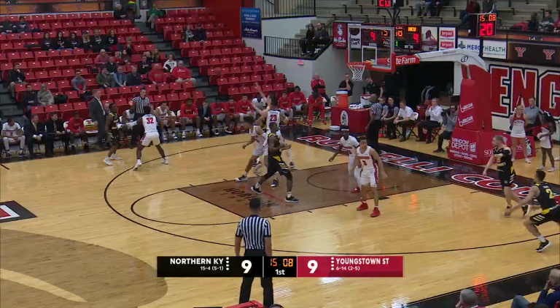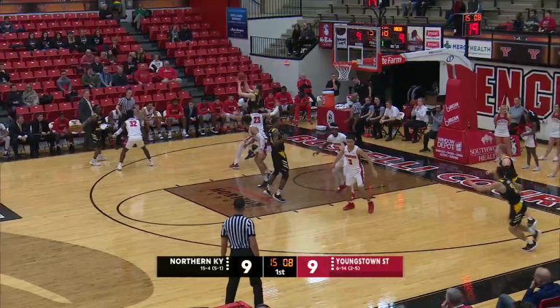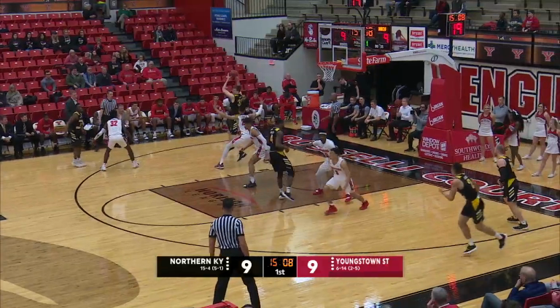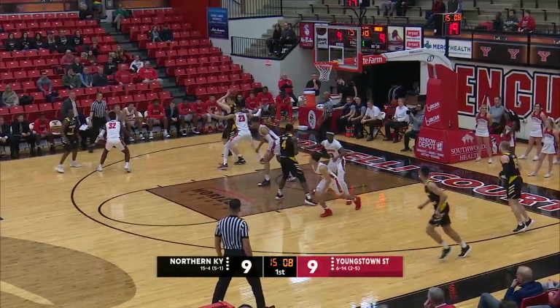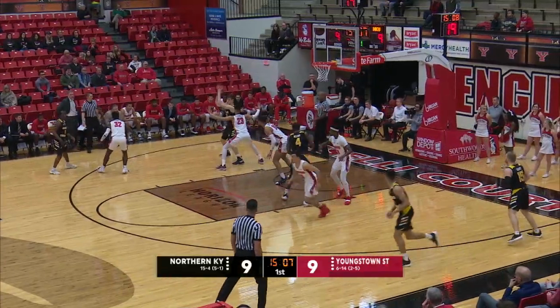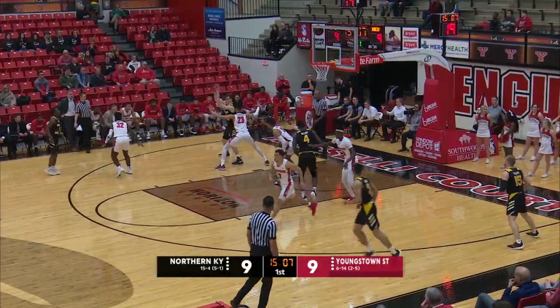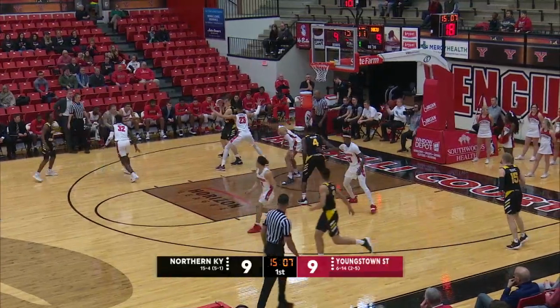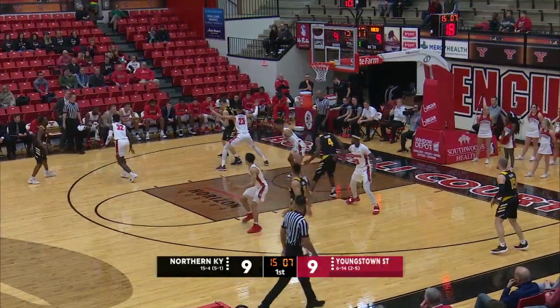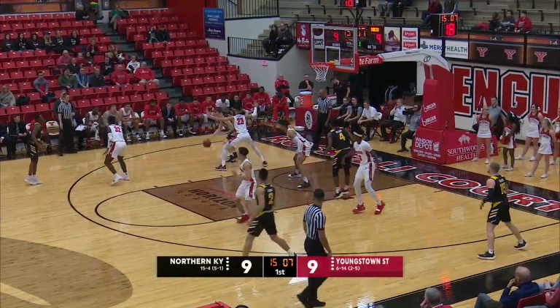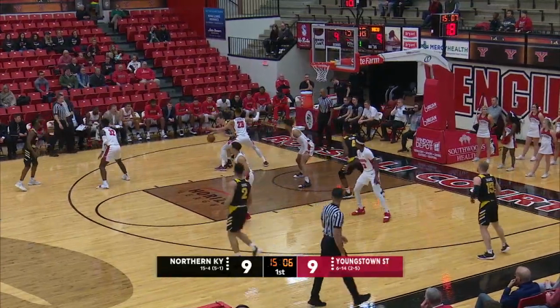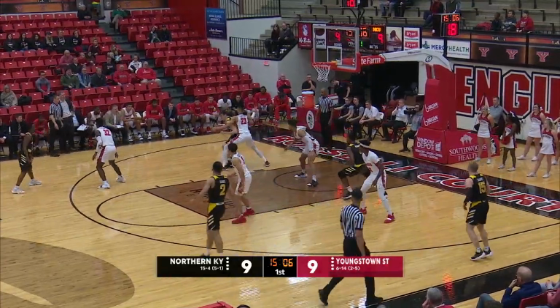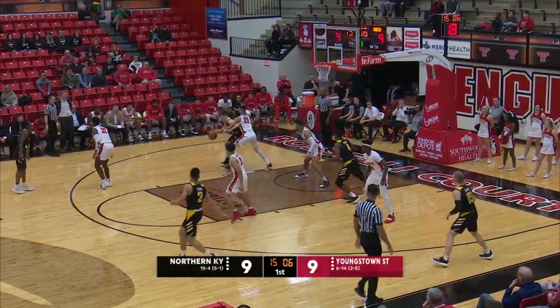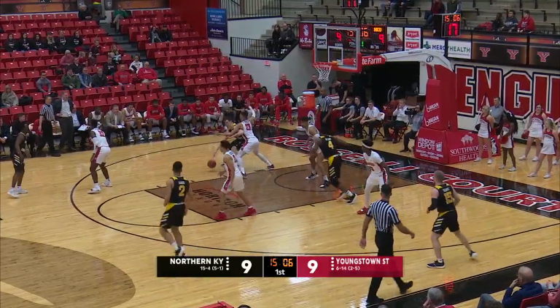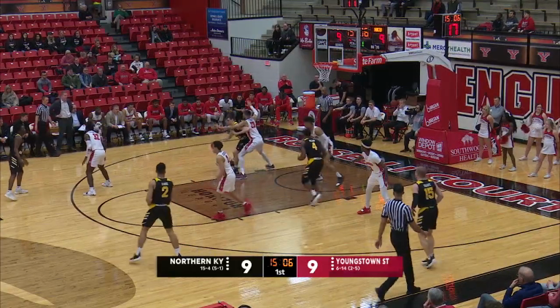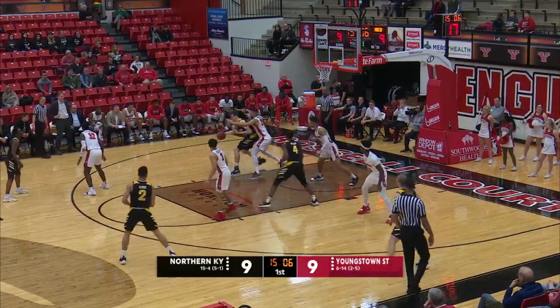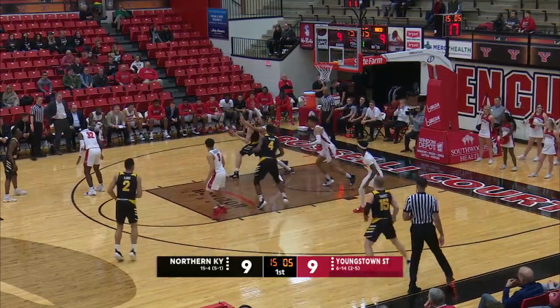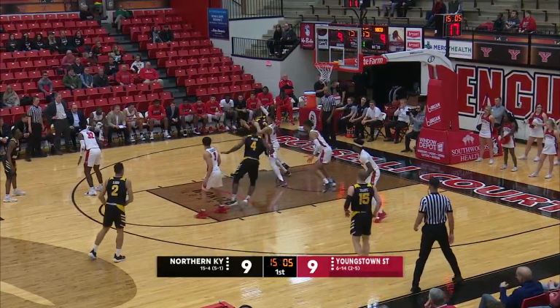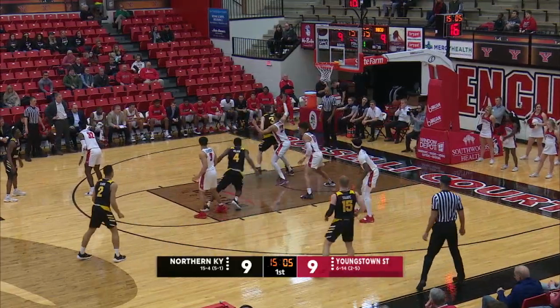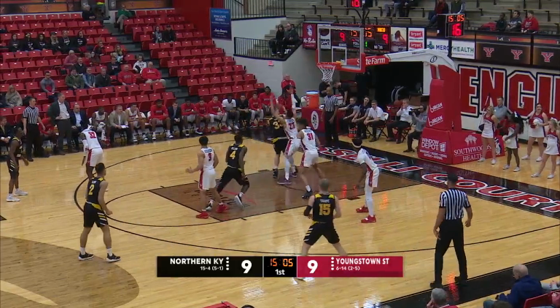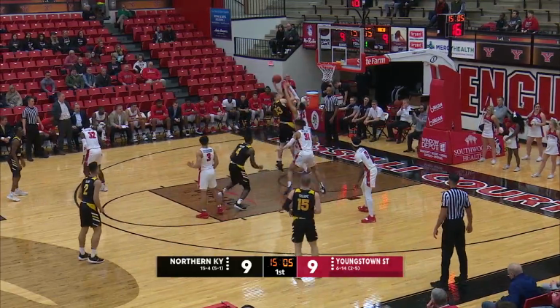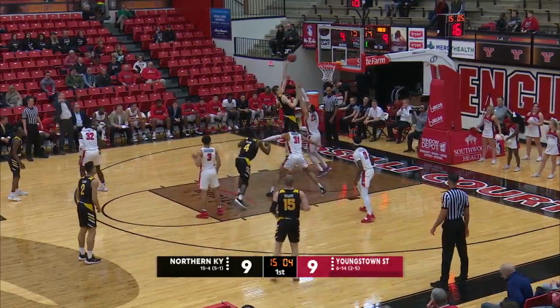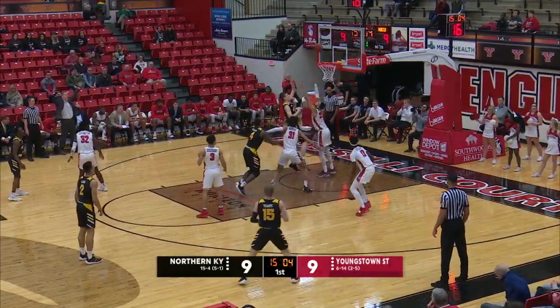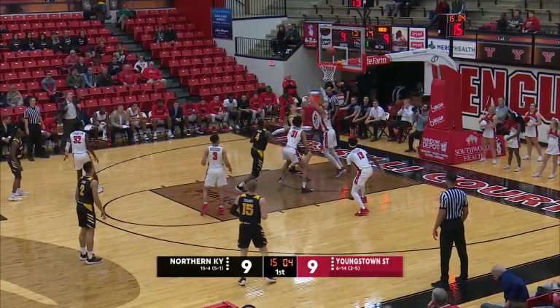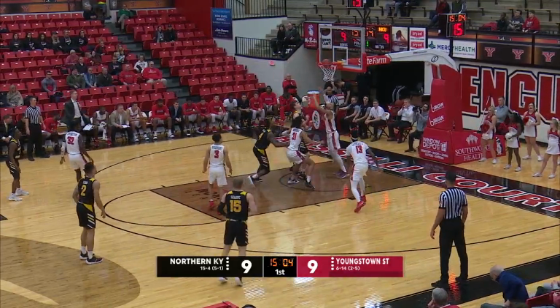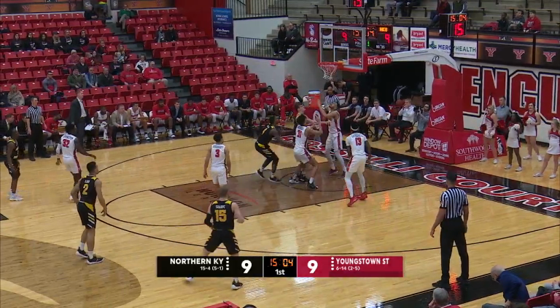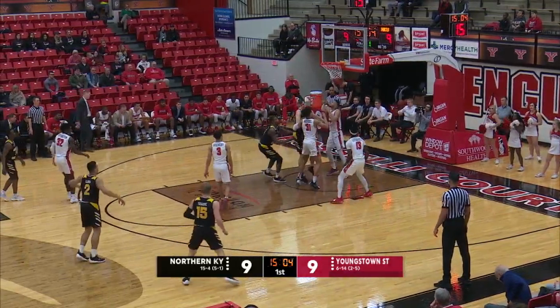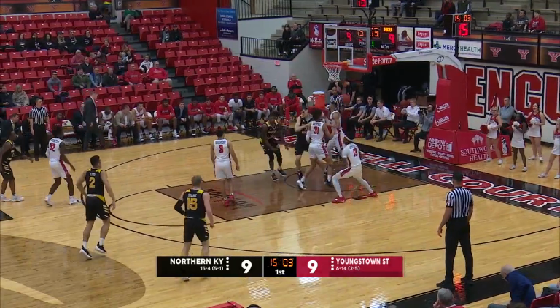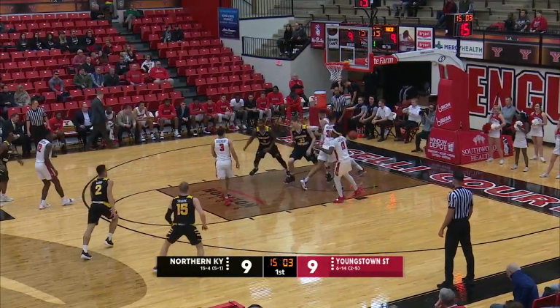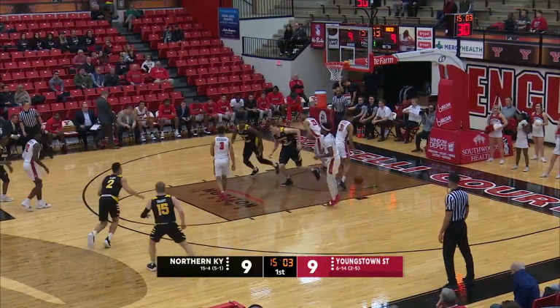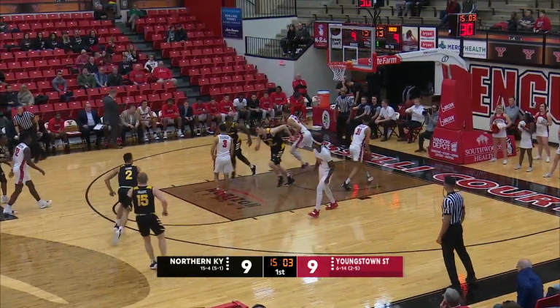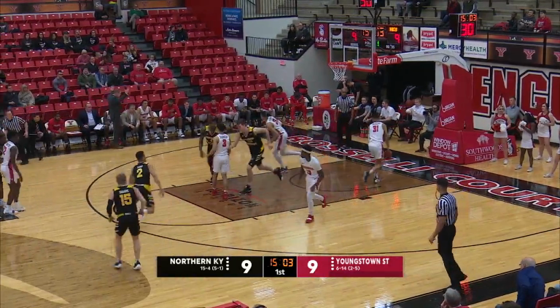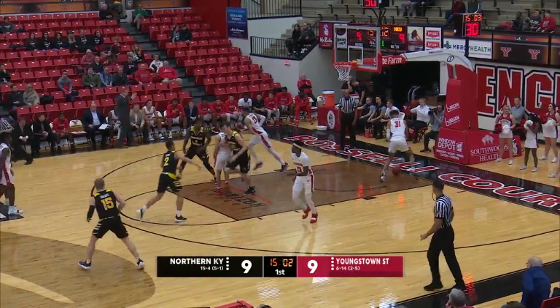Now for the Norse, the ball goes into Chris Vogt. The seven-footer turns, hooks it up and in off the glass.